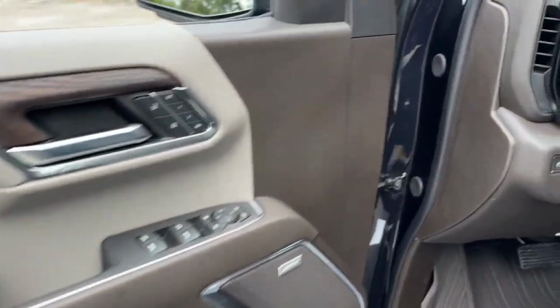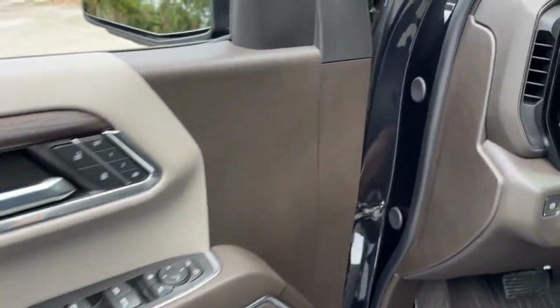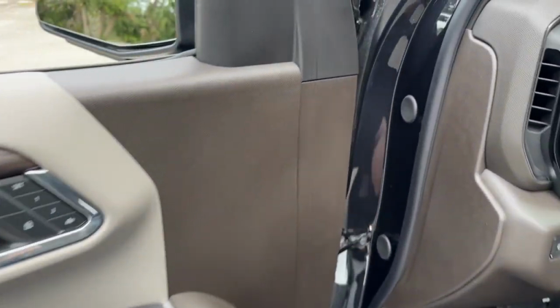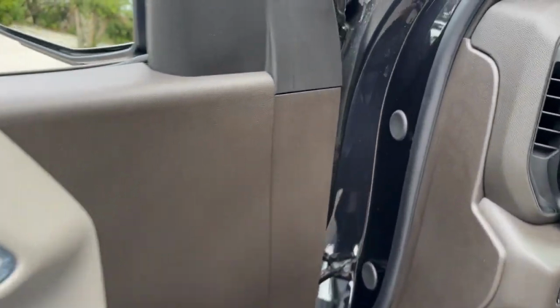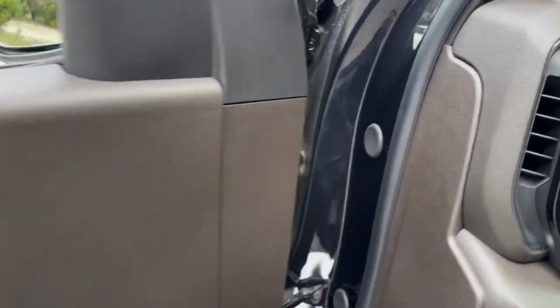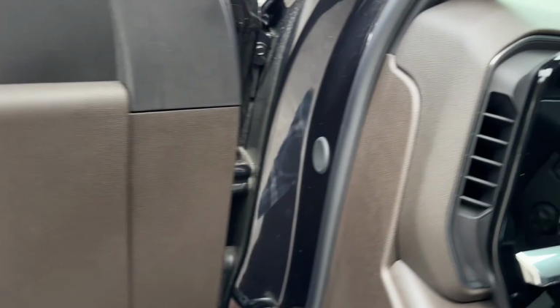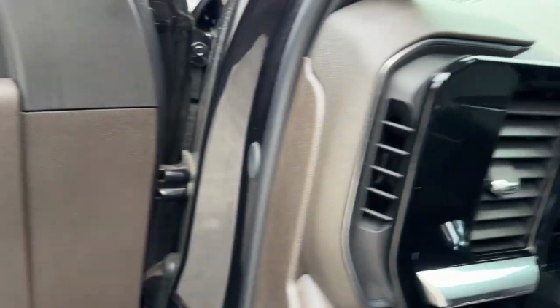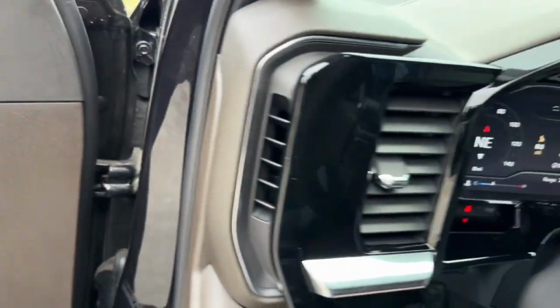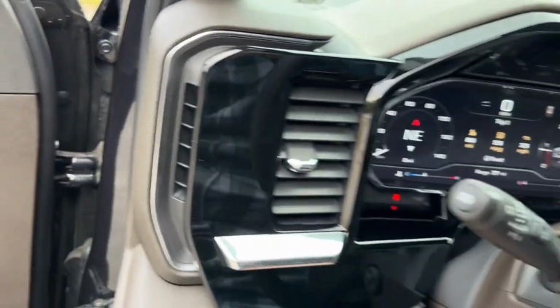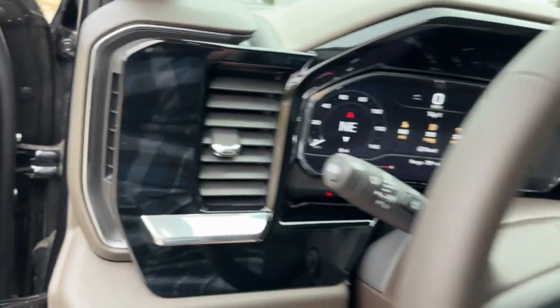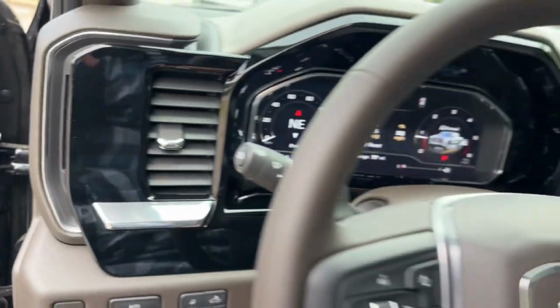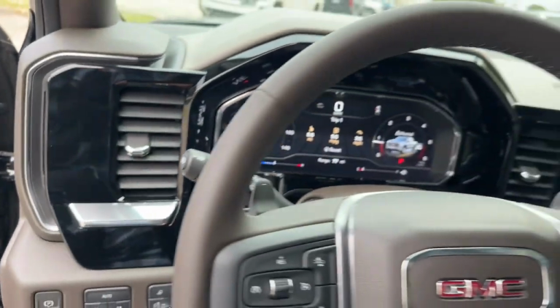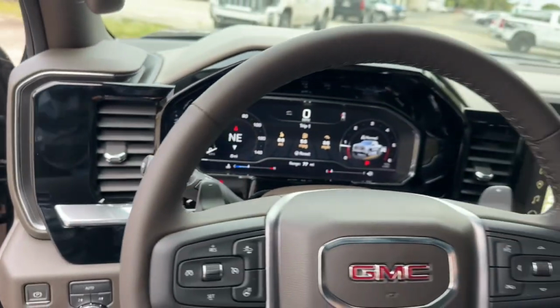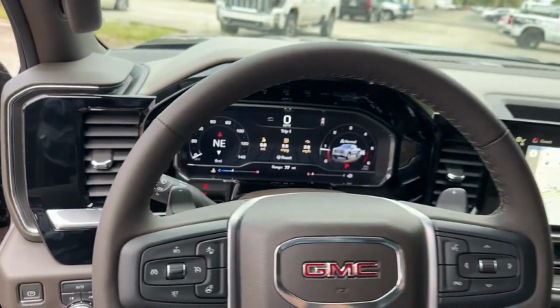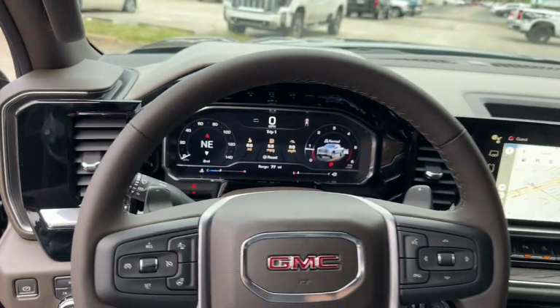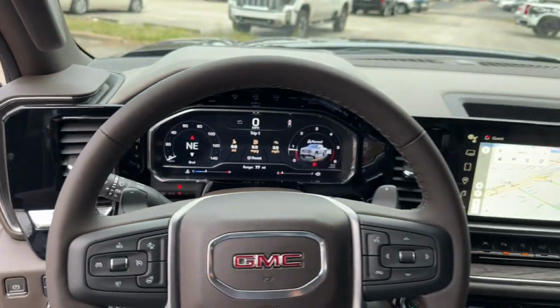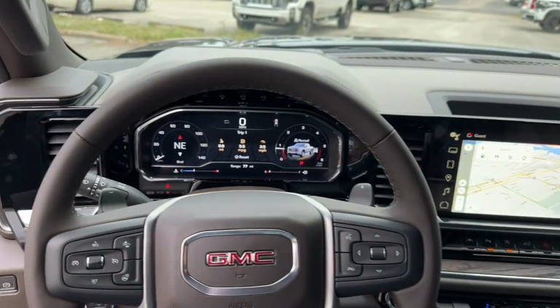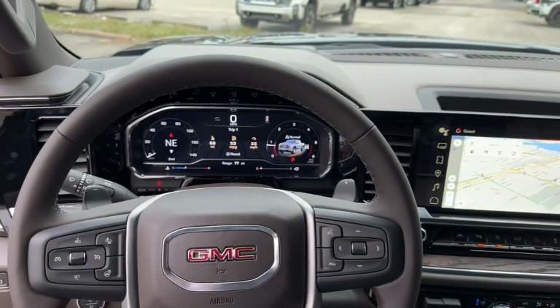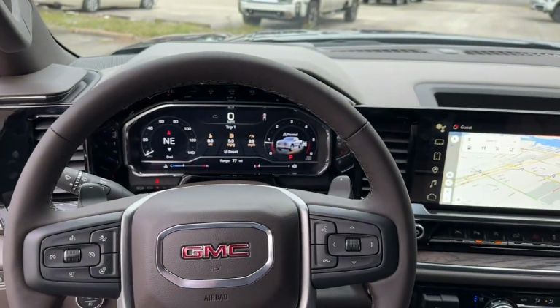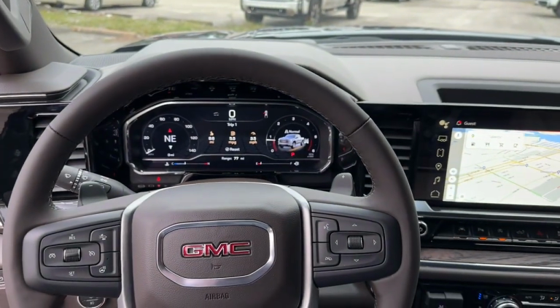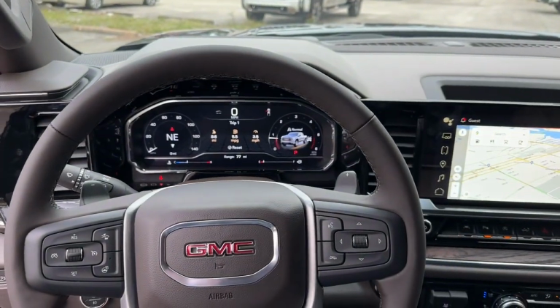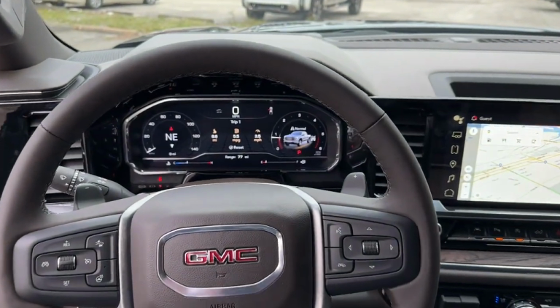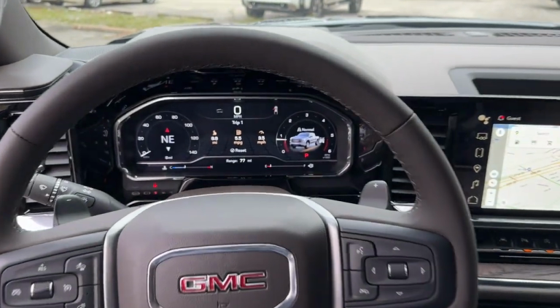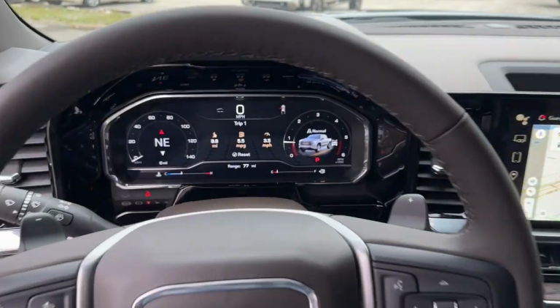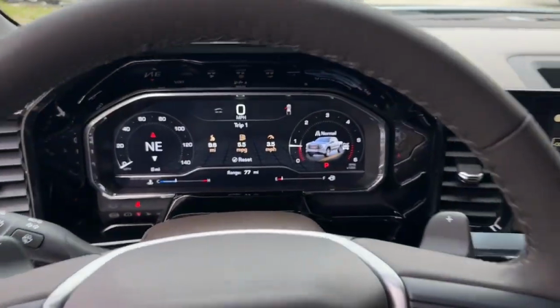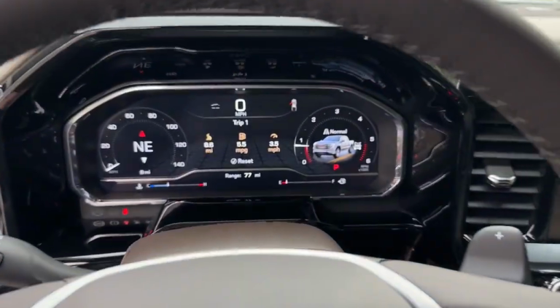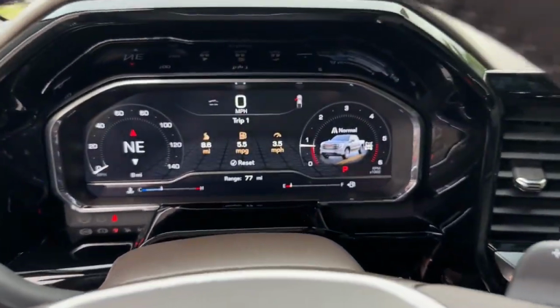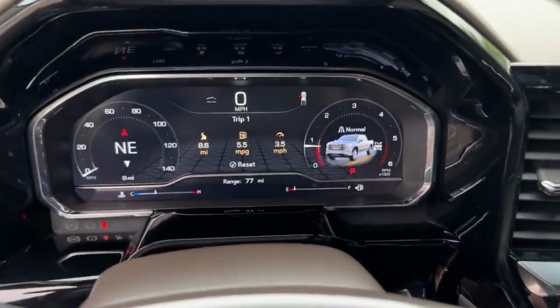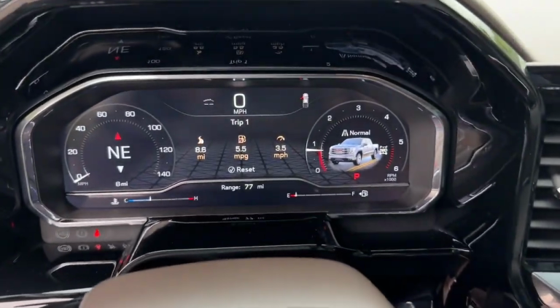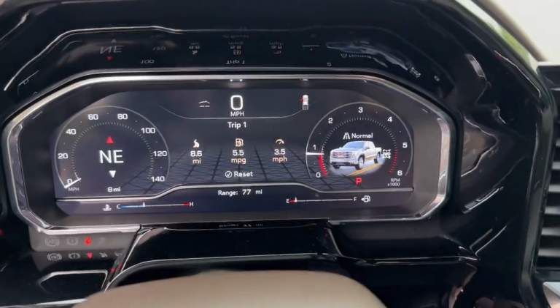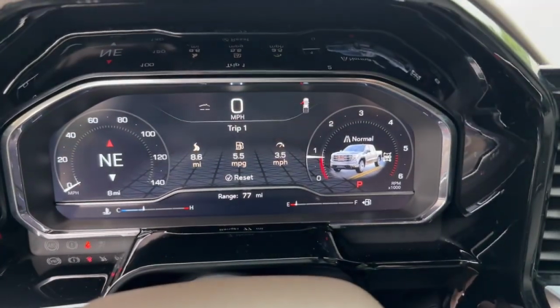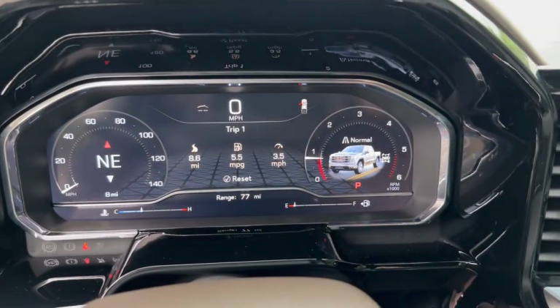Navigation system, keyless entry, heated driver's seat, heated mirrors, and chrome wheels.